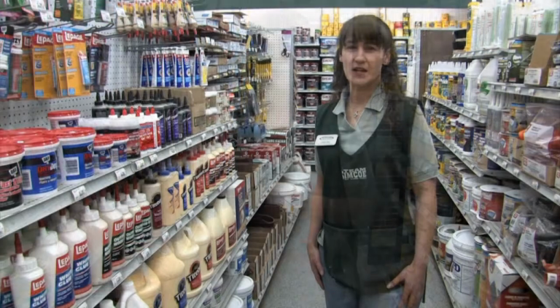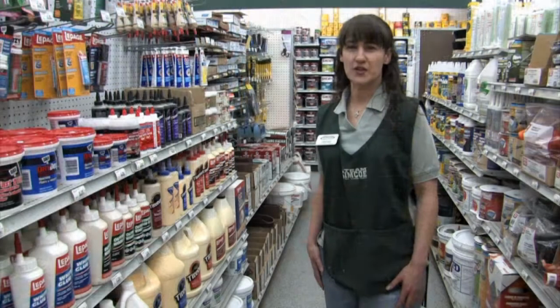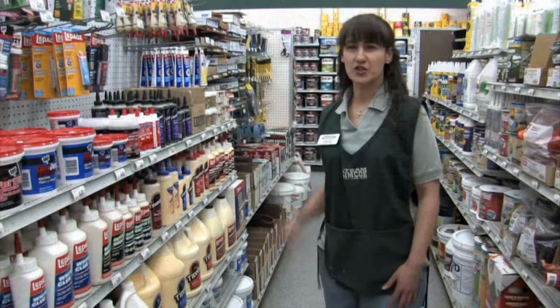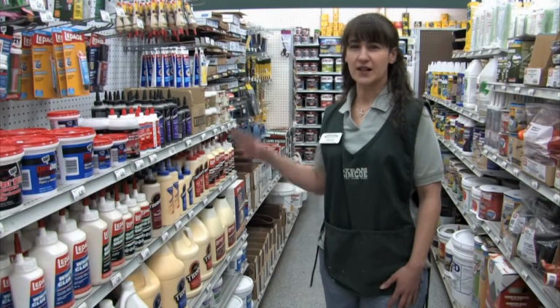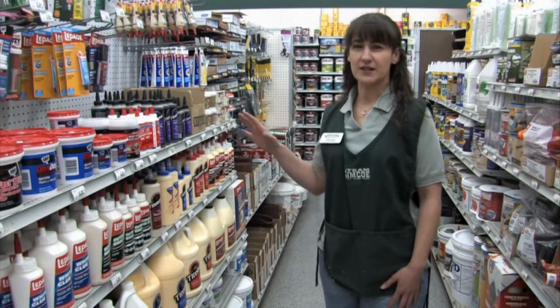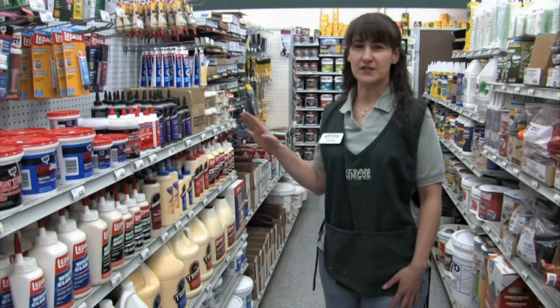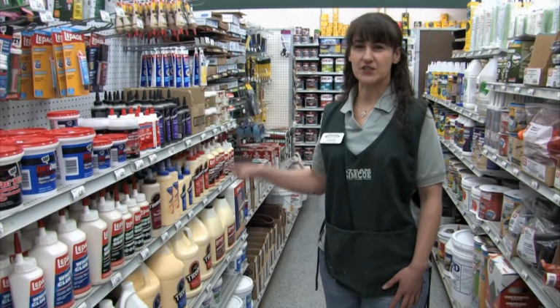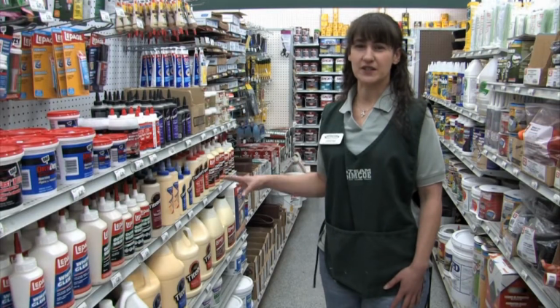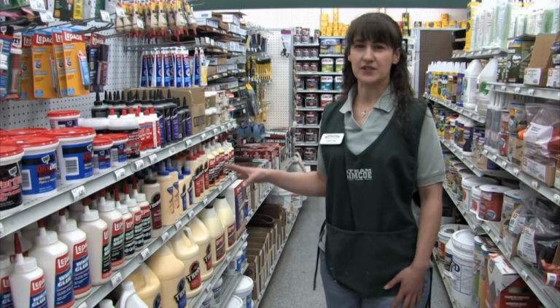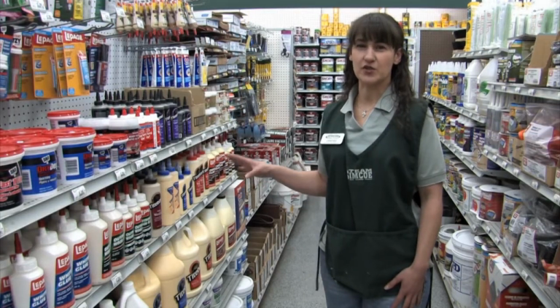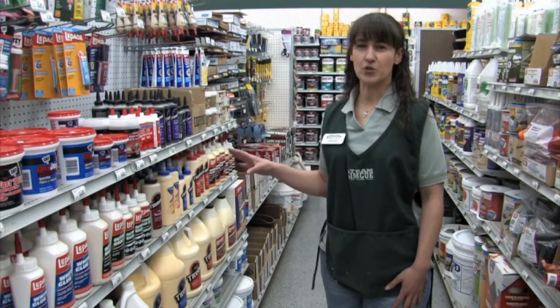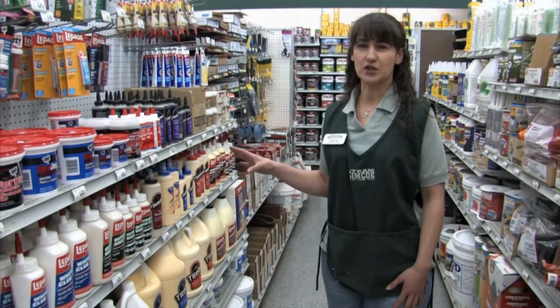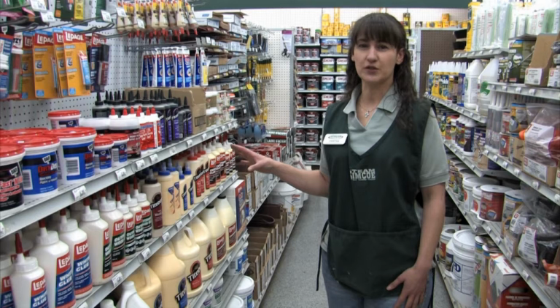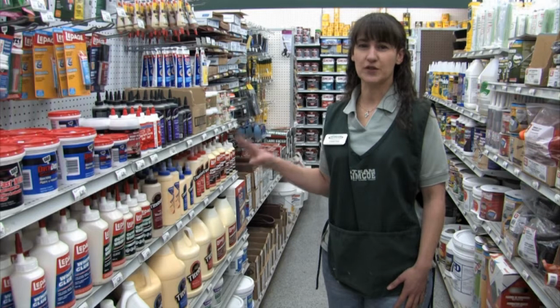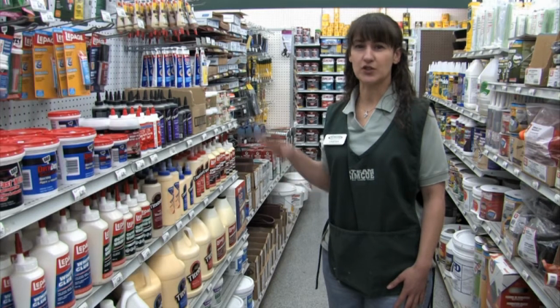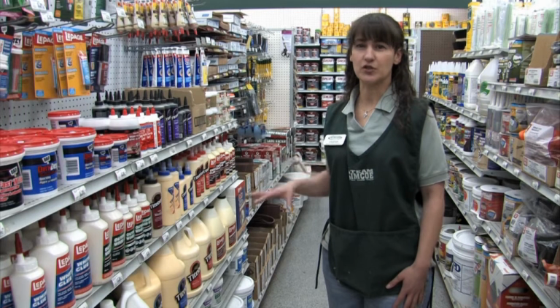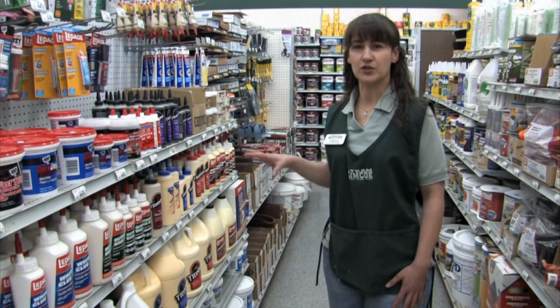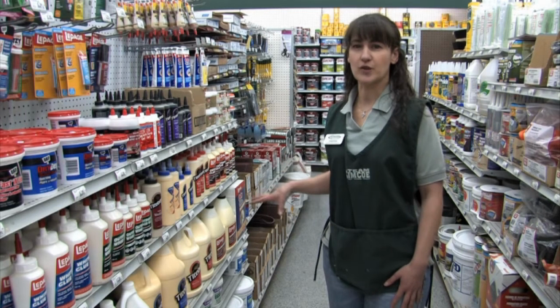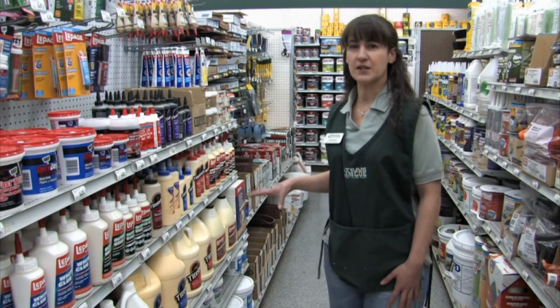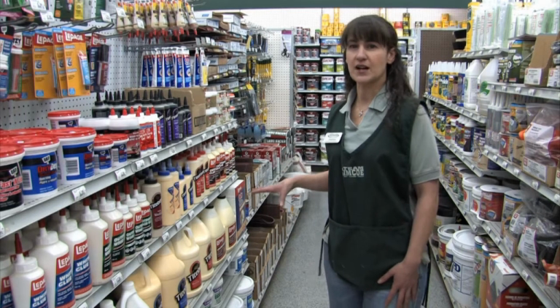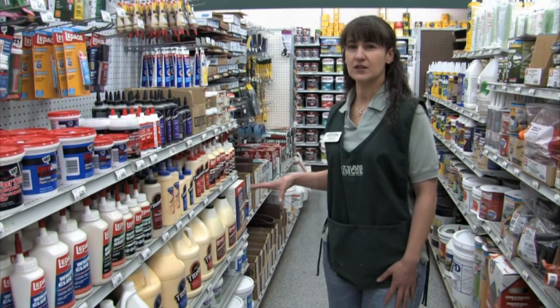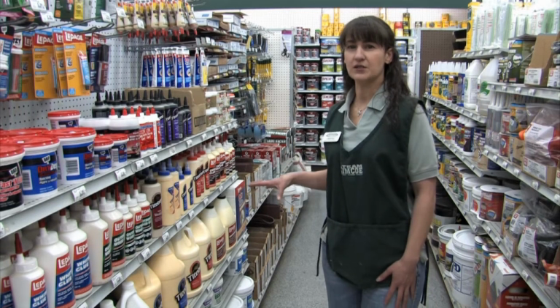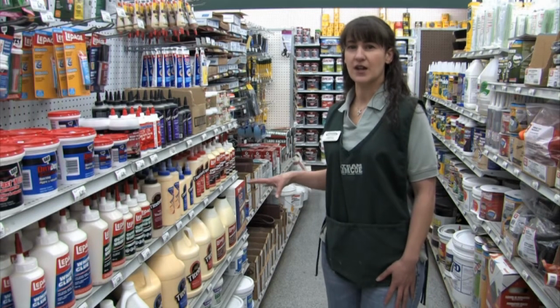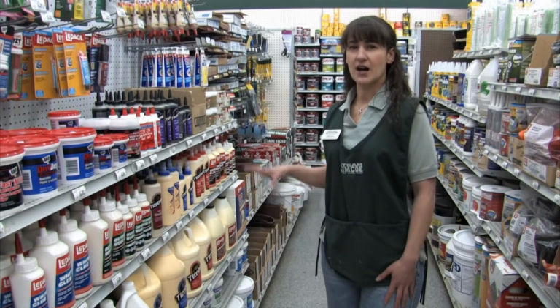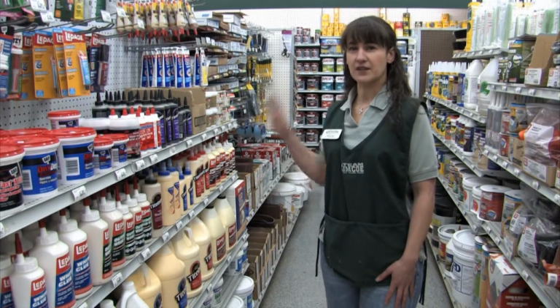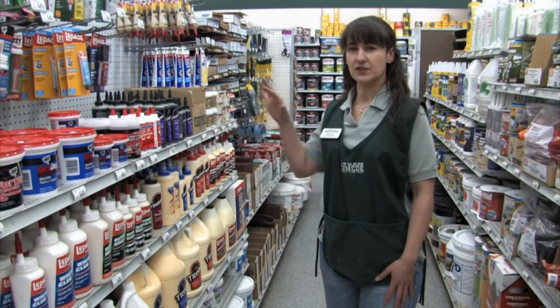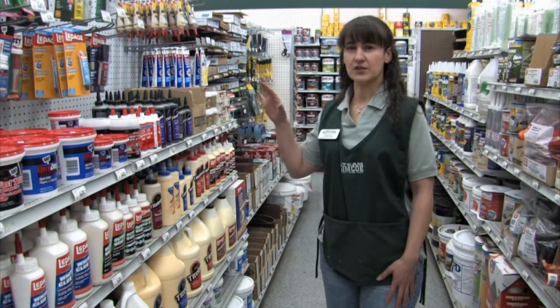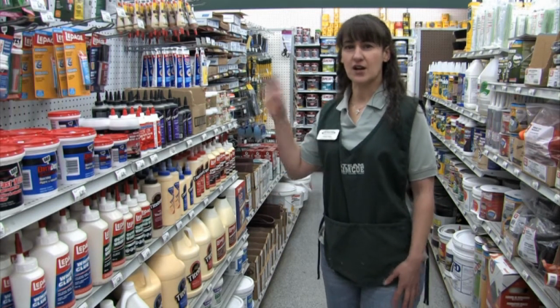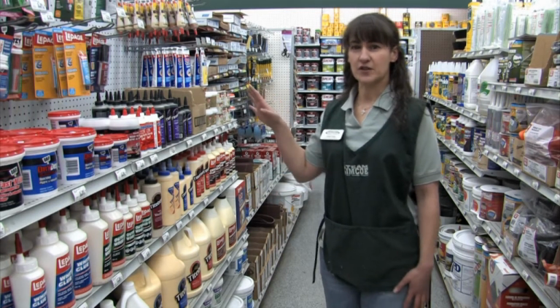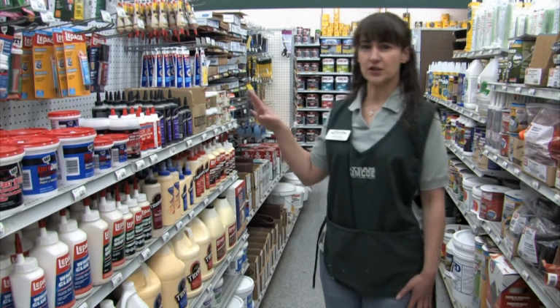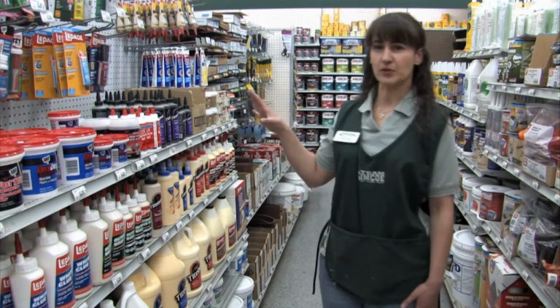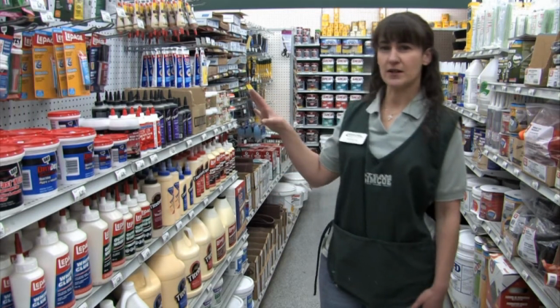We carry a good line of interior and exterior wood glues, from linoleum to ceramic tile glues. I've got steel and concrete glue as well.